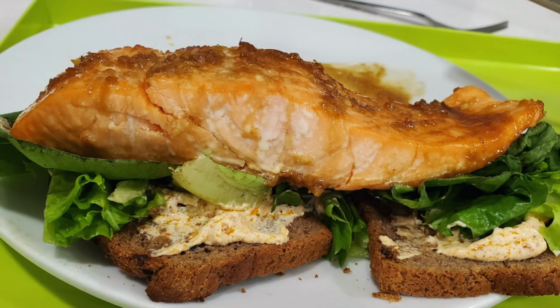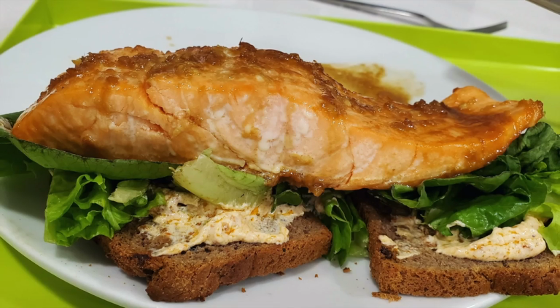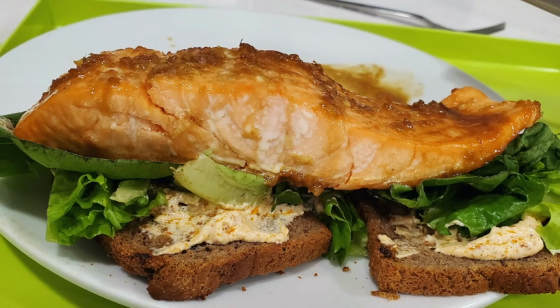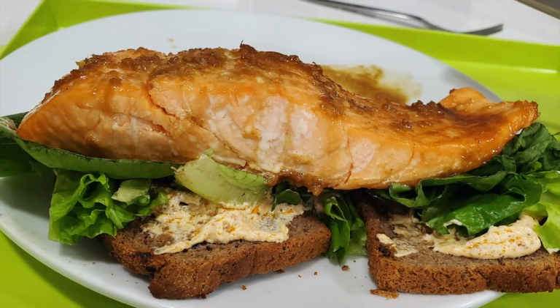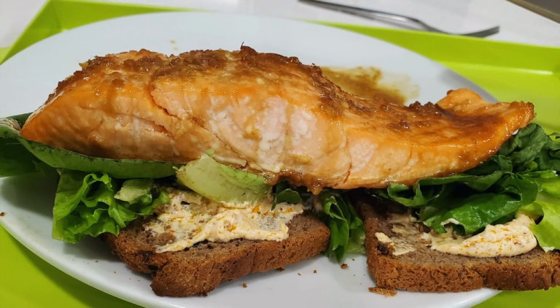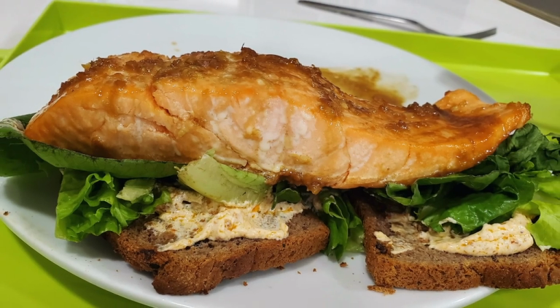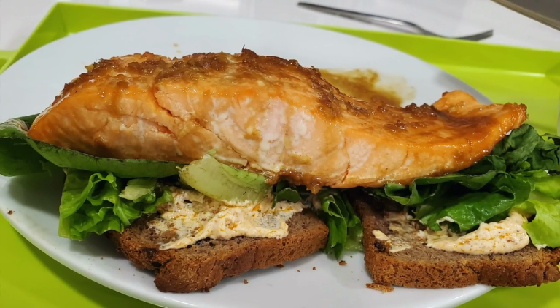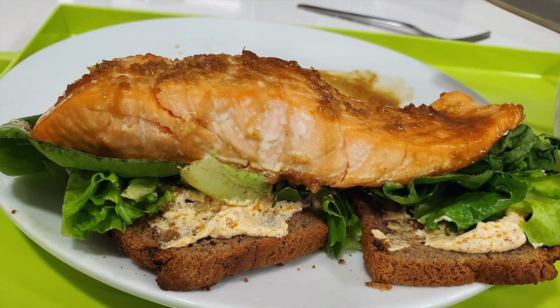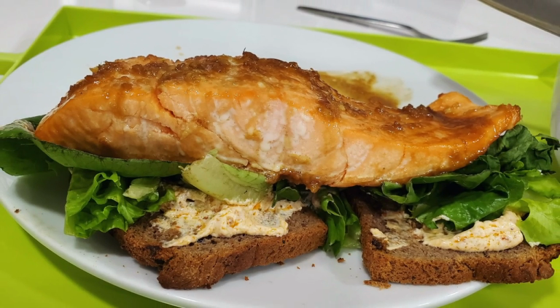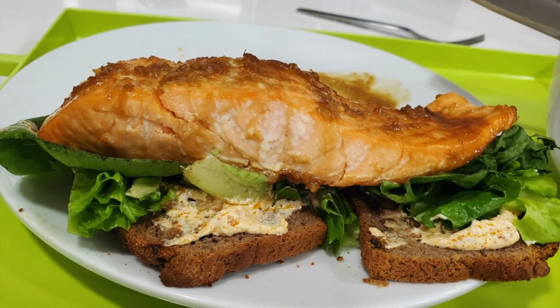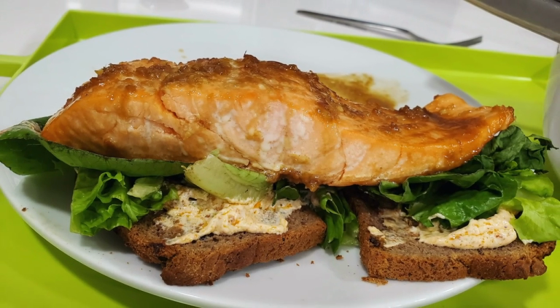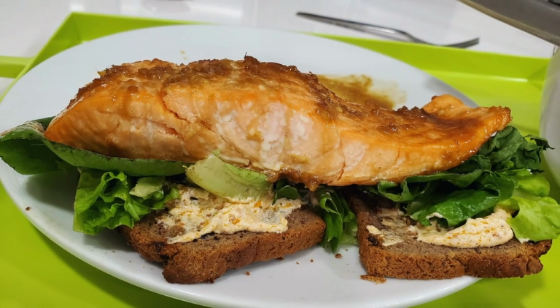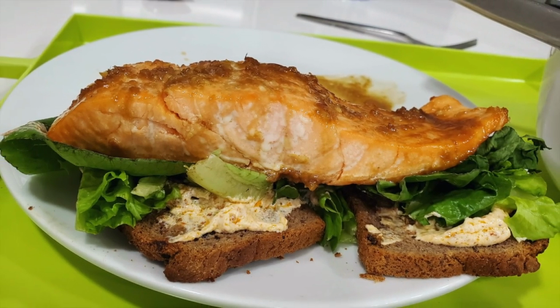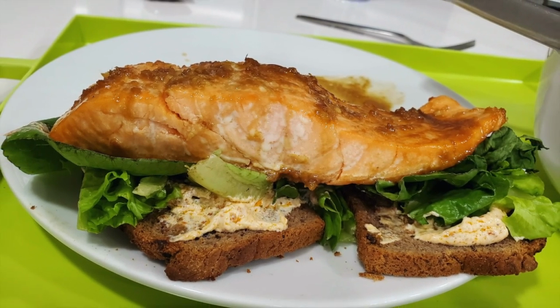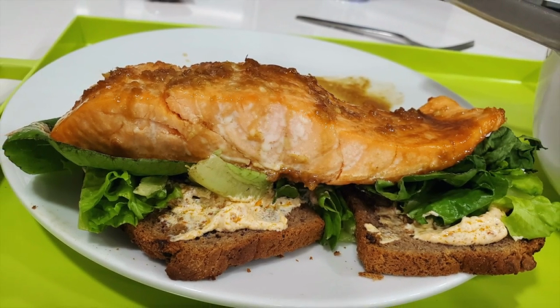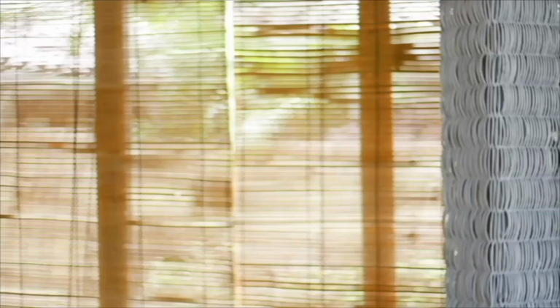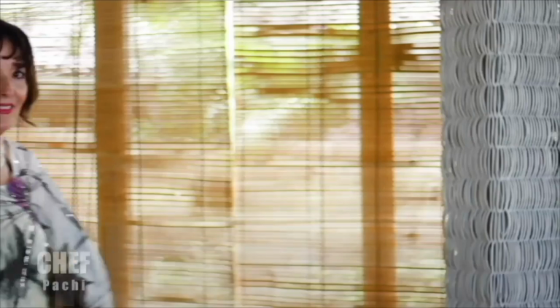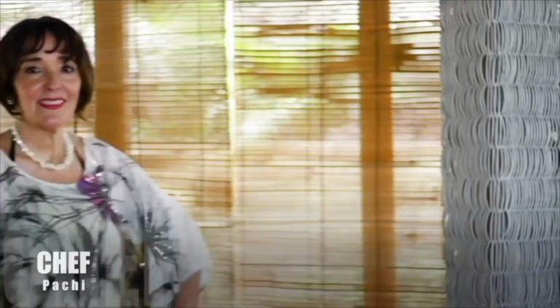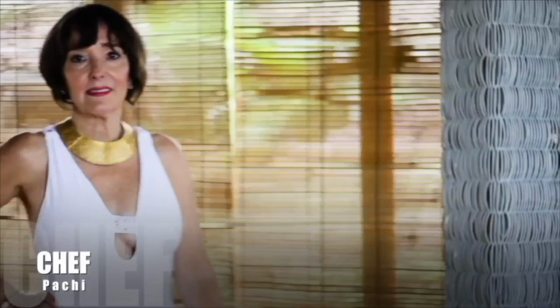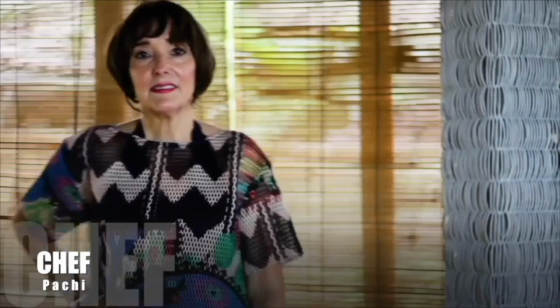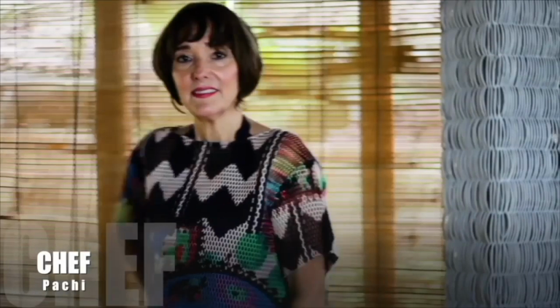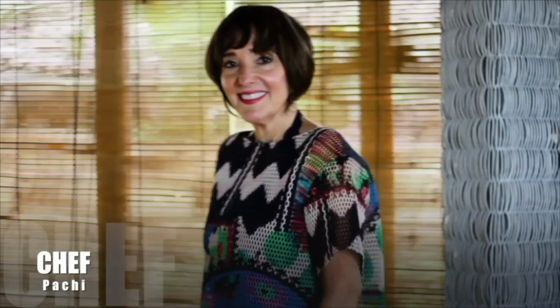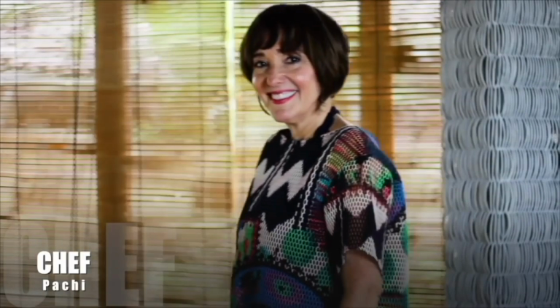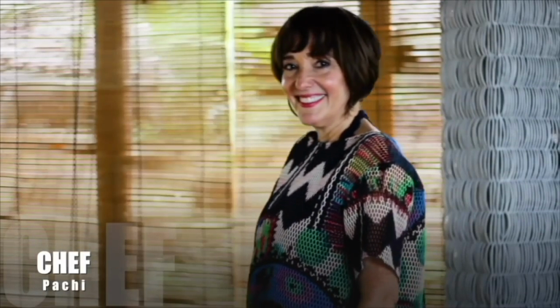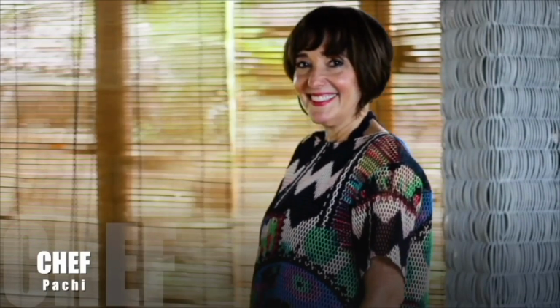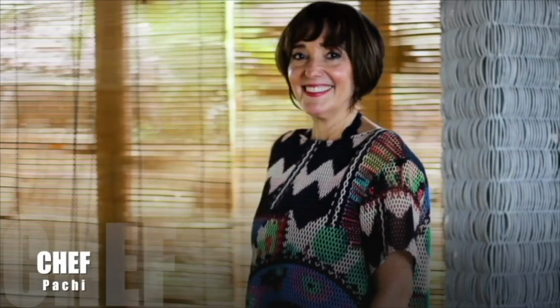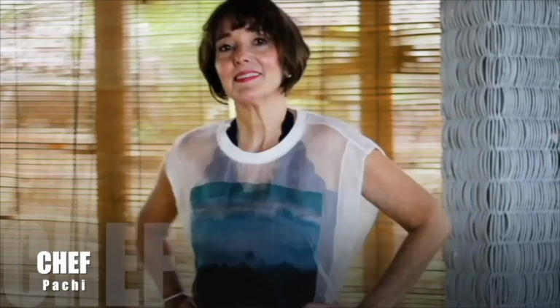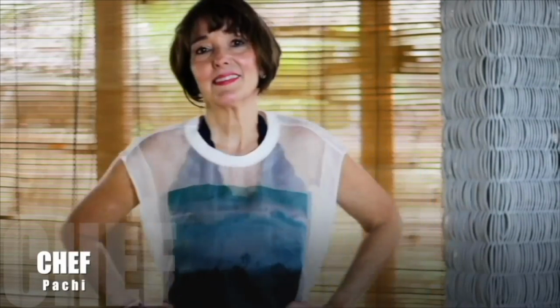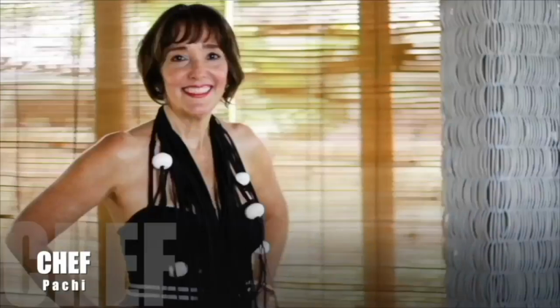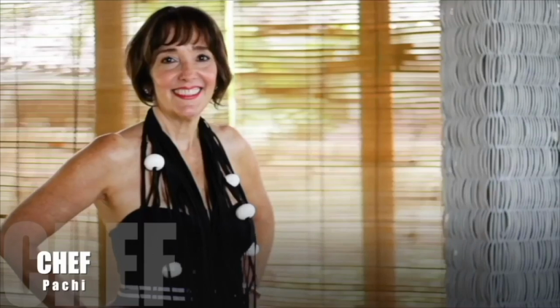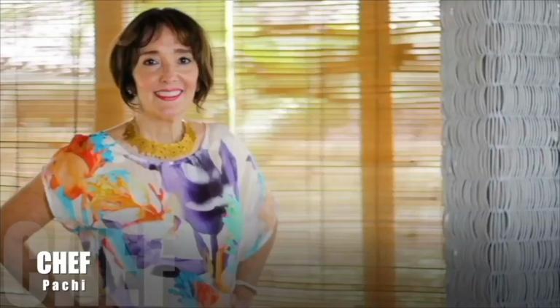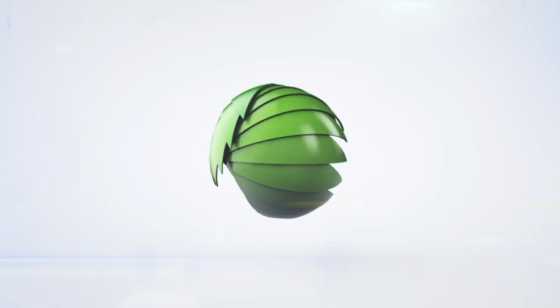Romantic sandwich for two. Eat delicious and lose weight with Chef Pachi.